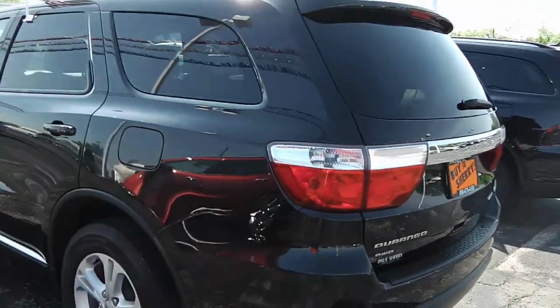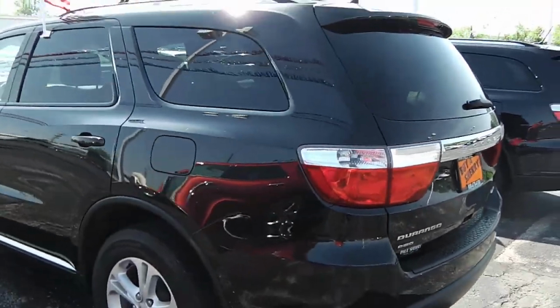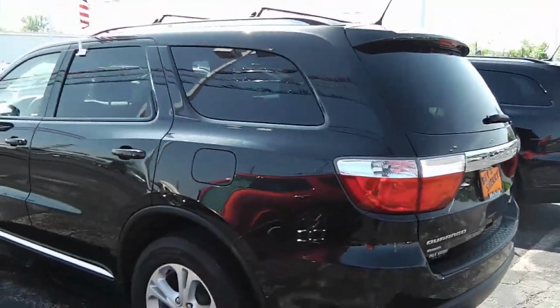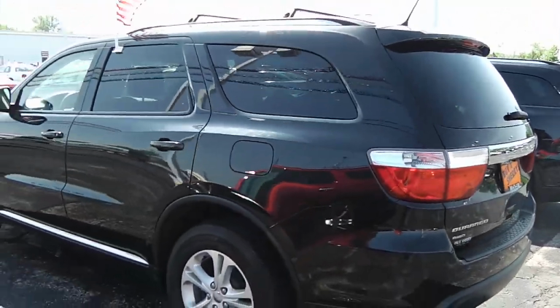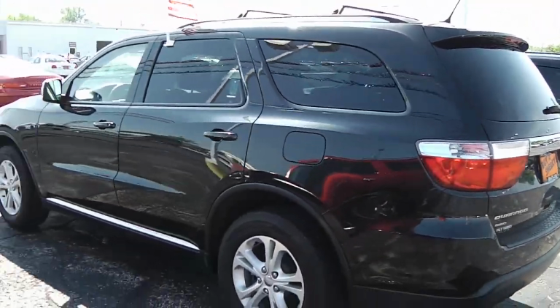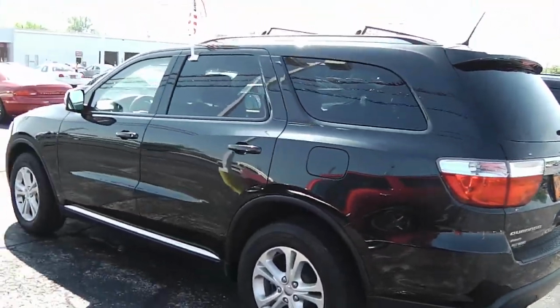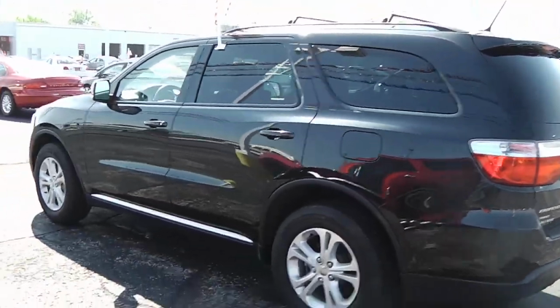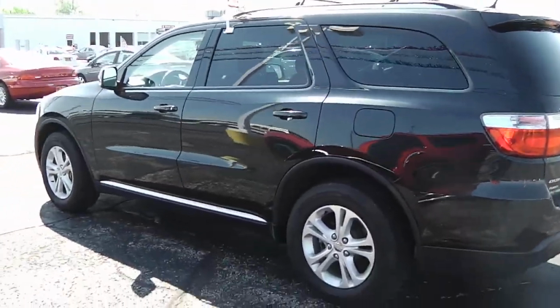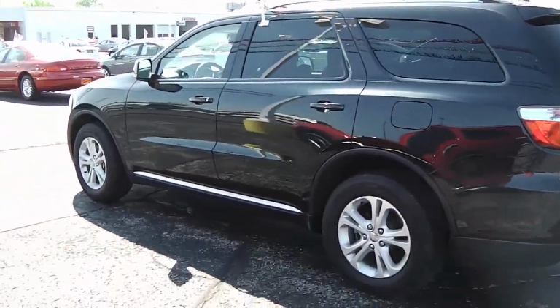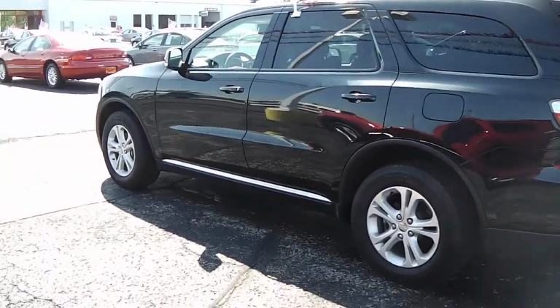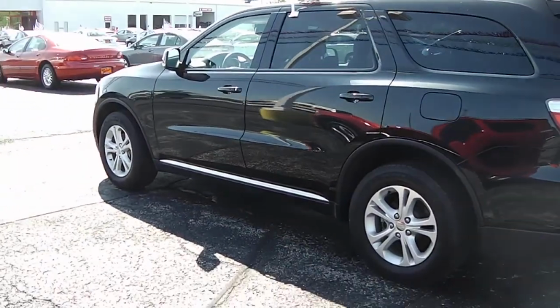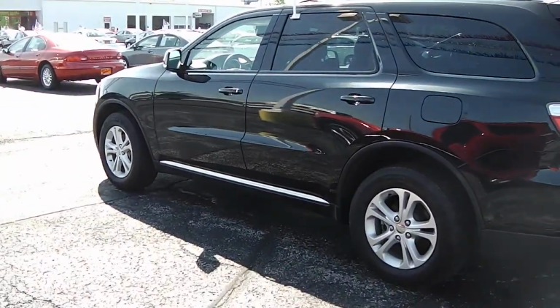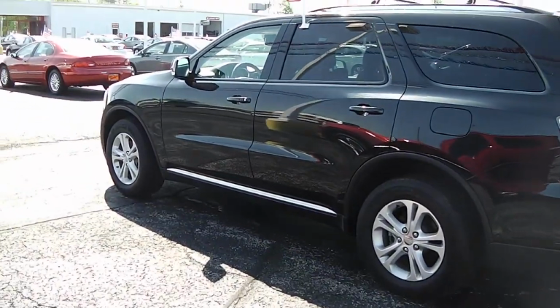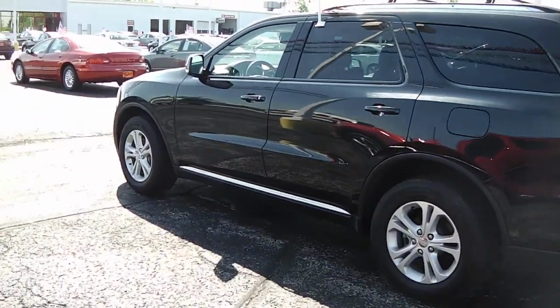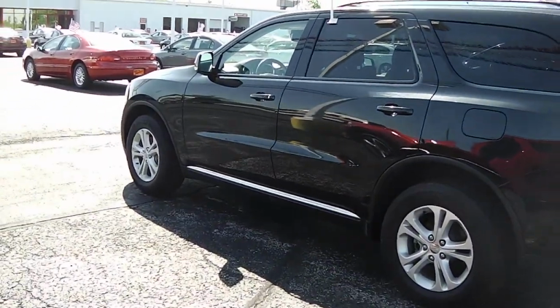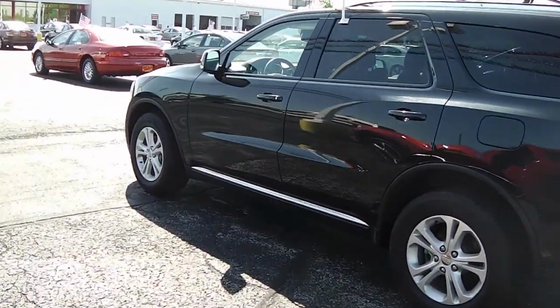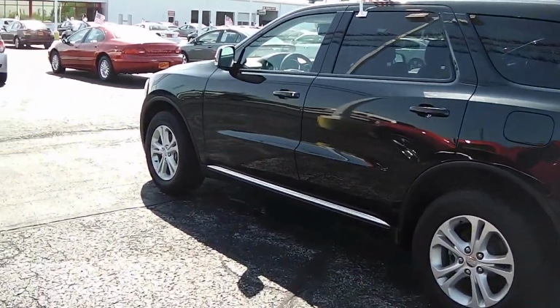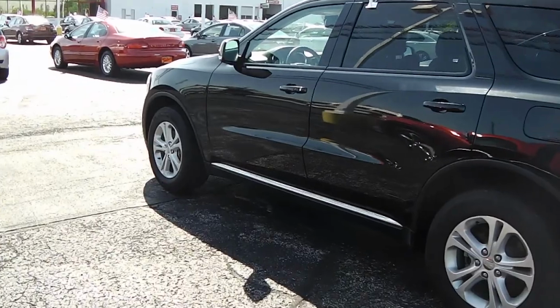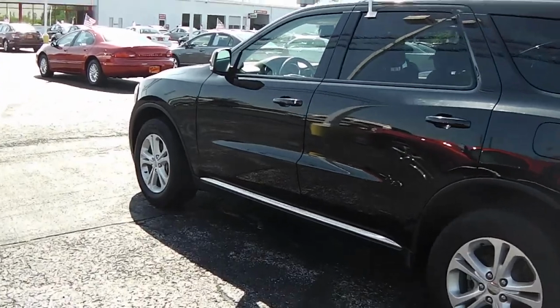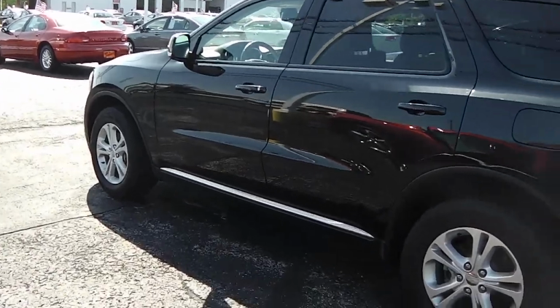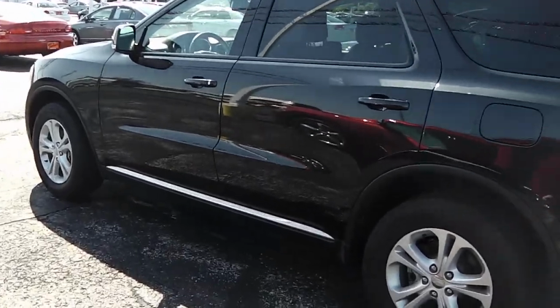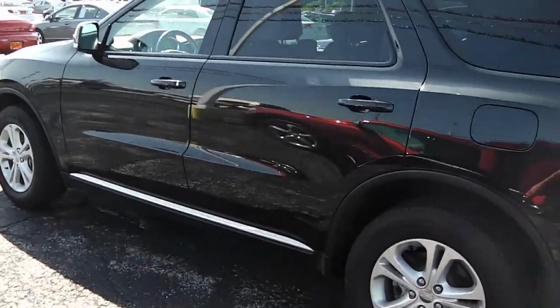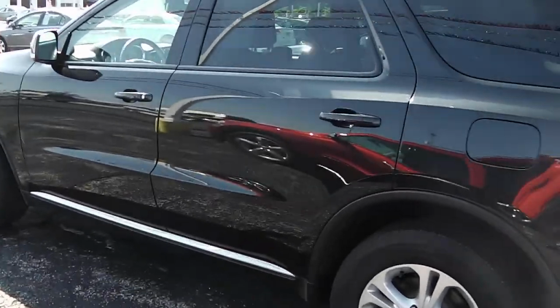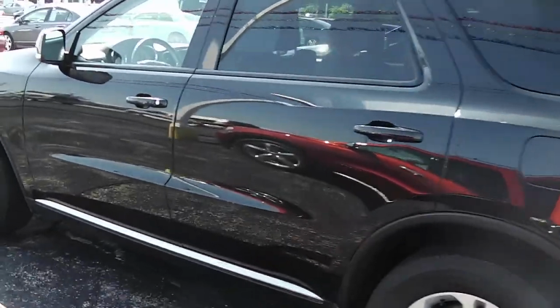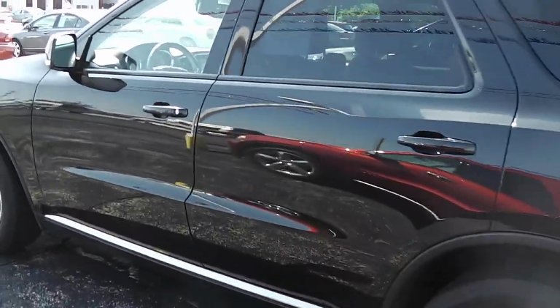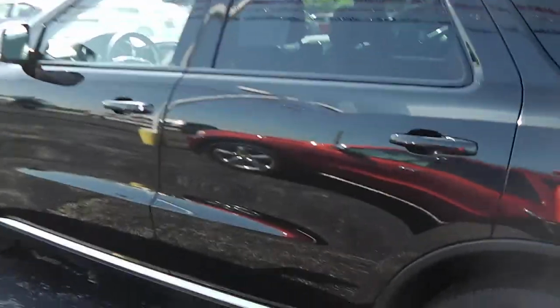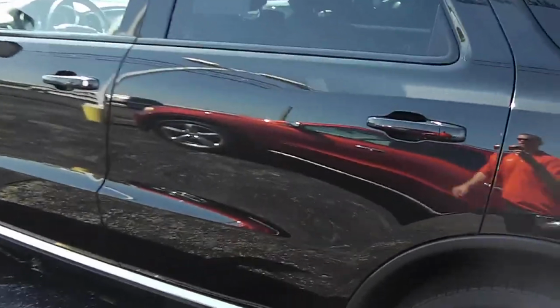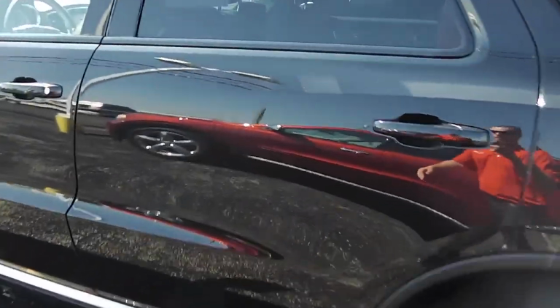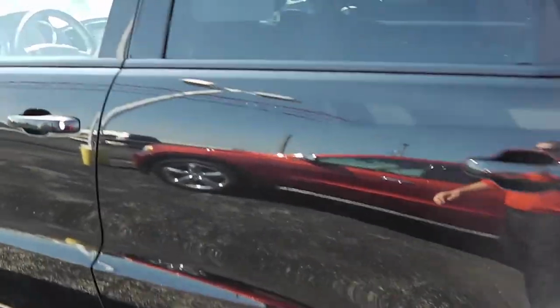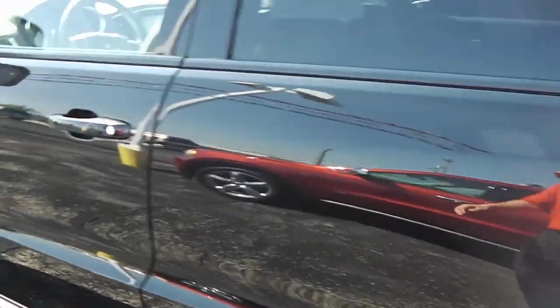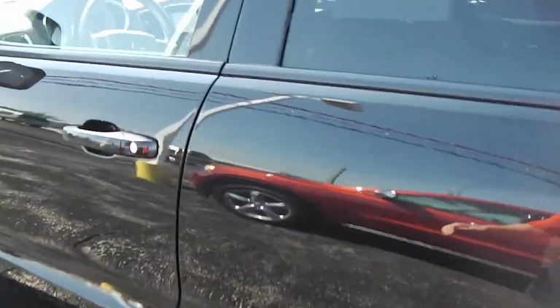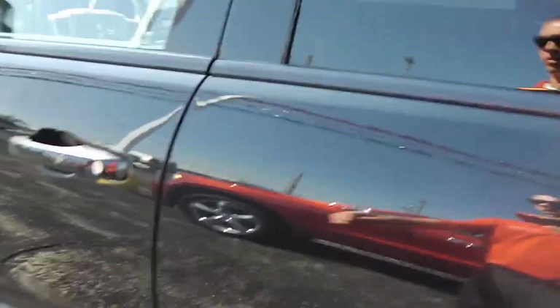Looking at the driver's side here as well — it's 2012, black and chrome always looks nice. Very beautiful car.